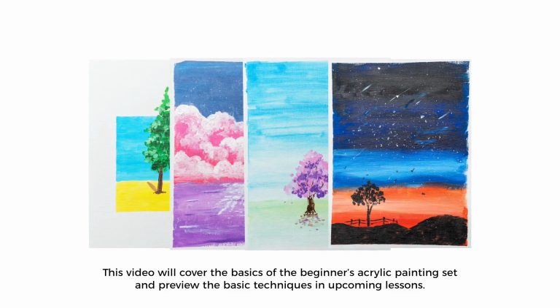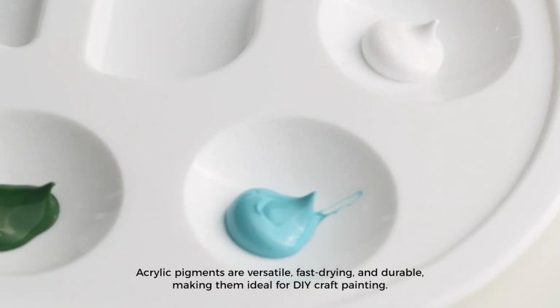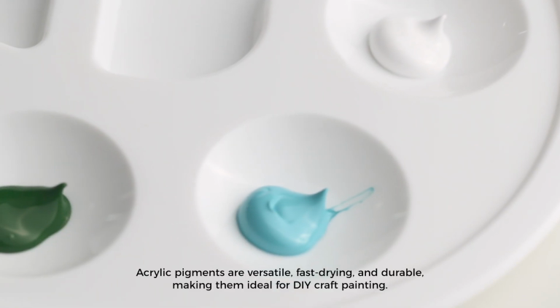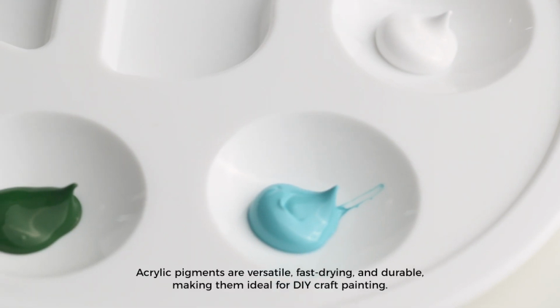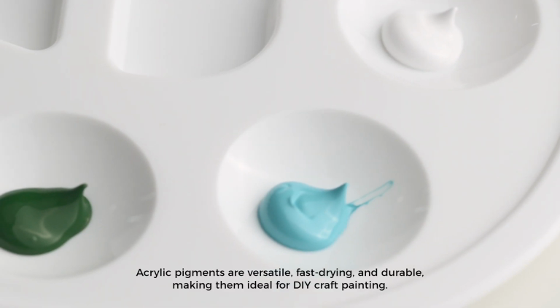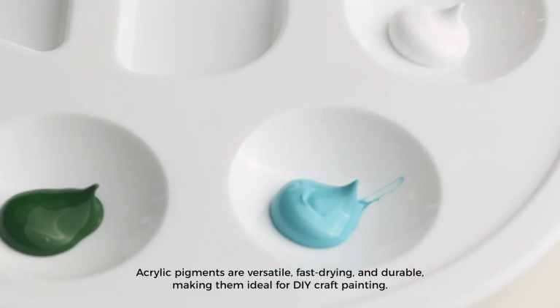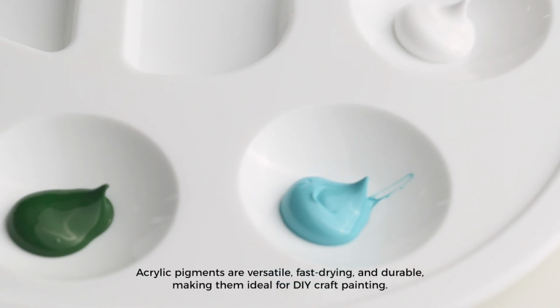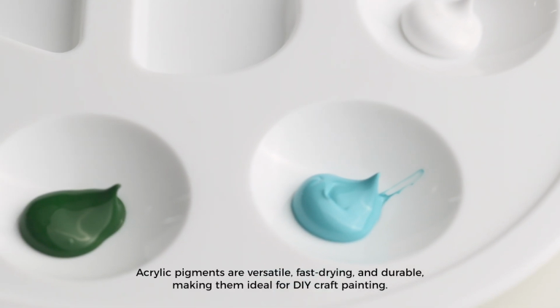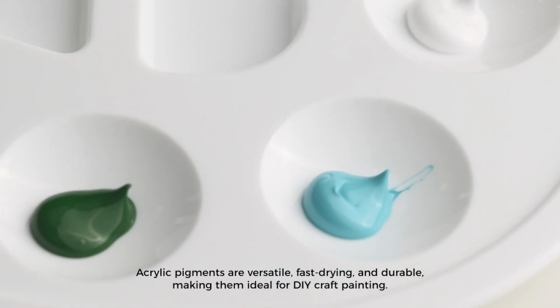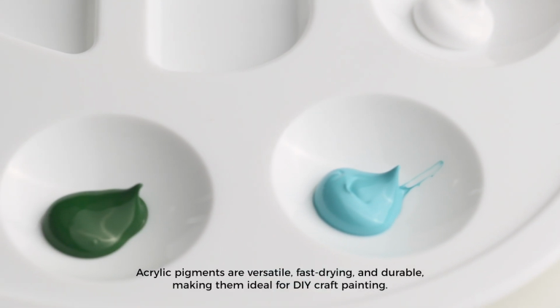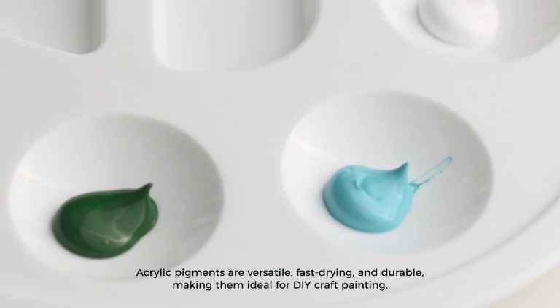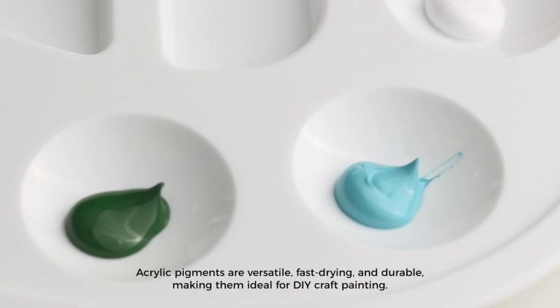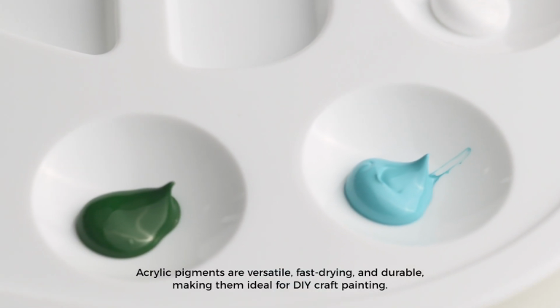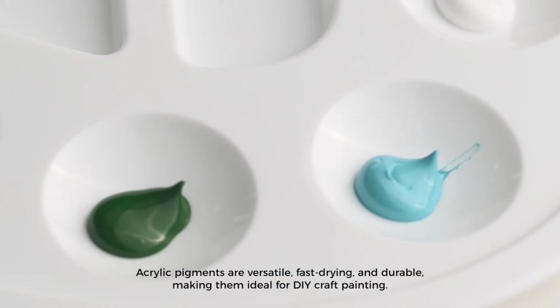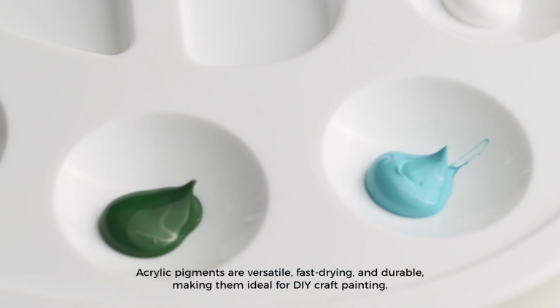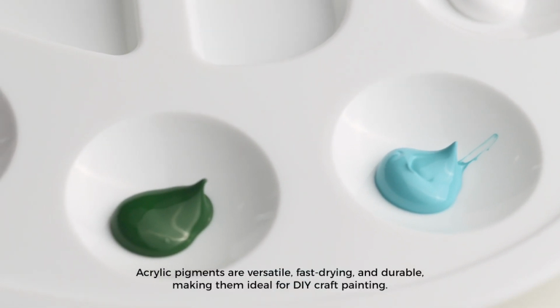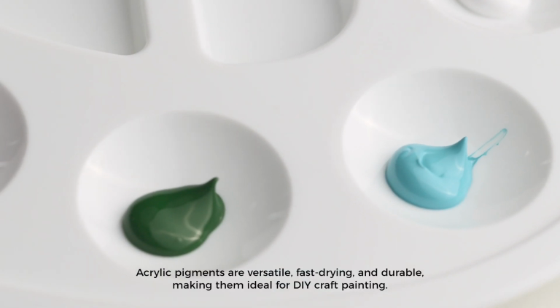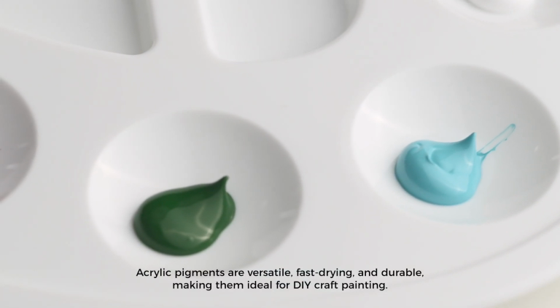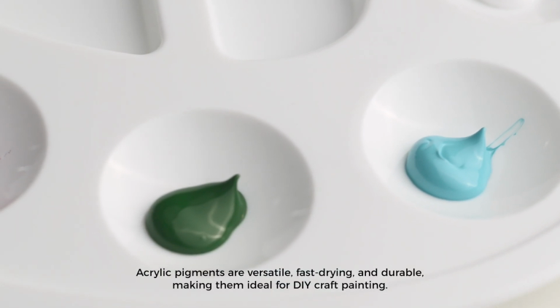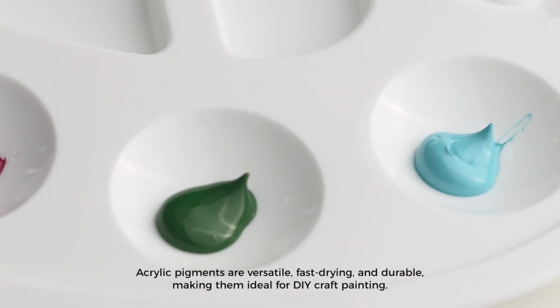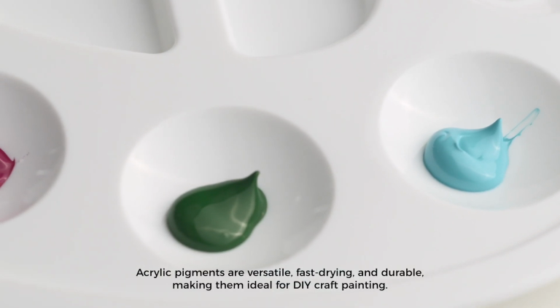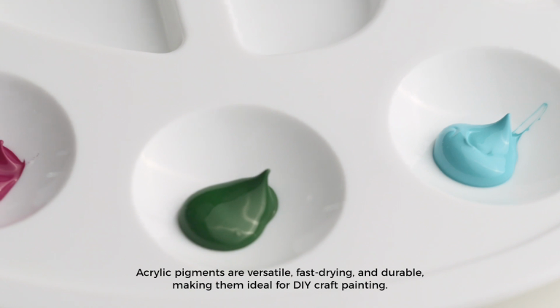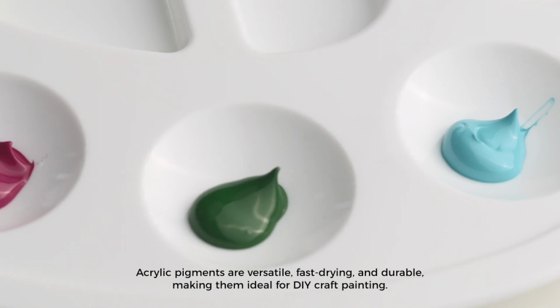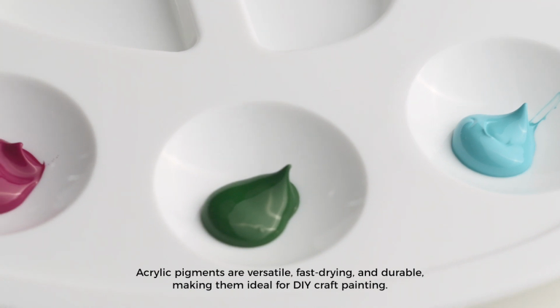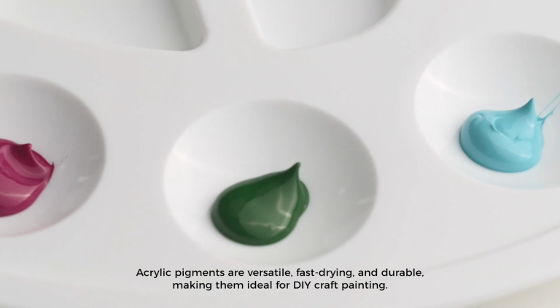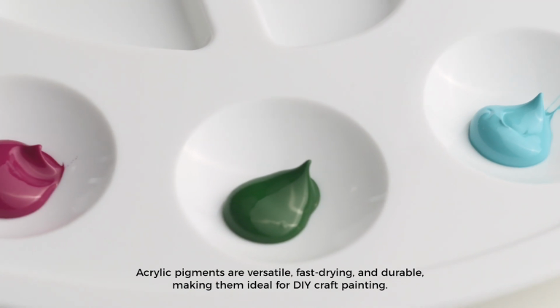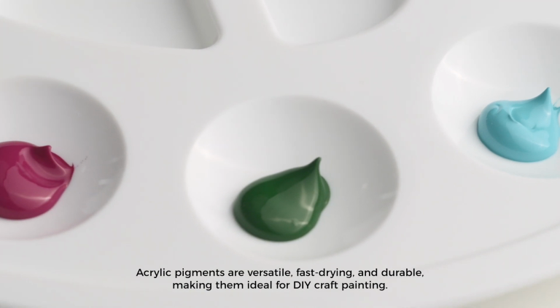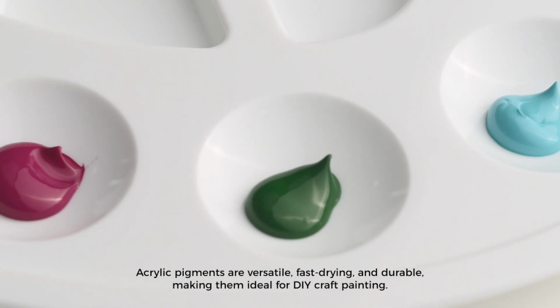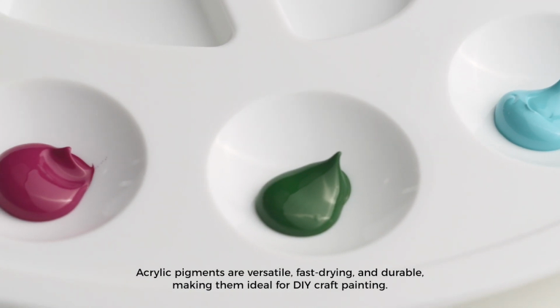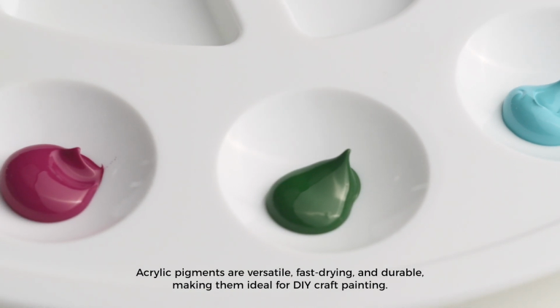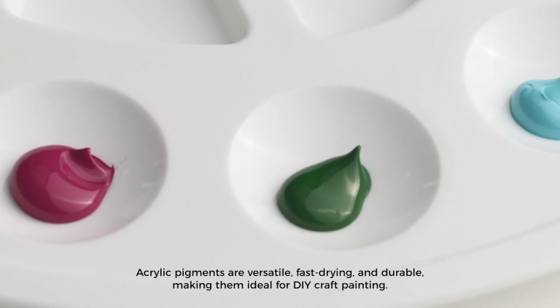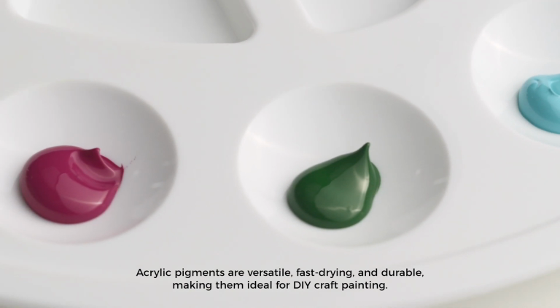Acrylic pigments are versatile, fast-drying, and durable, making them ideal for DIY craft painting.